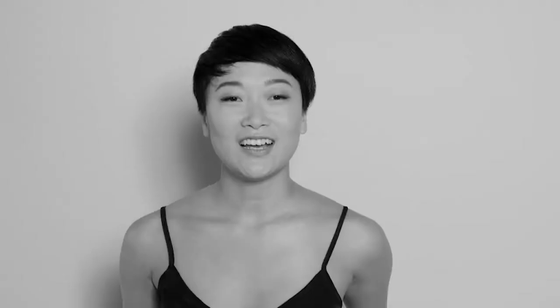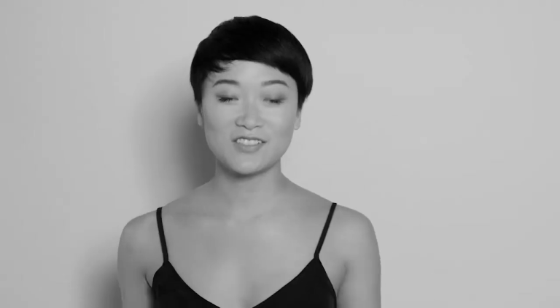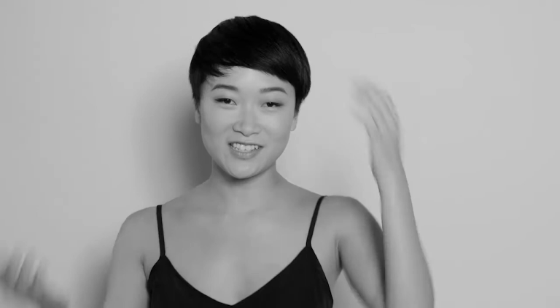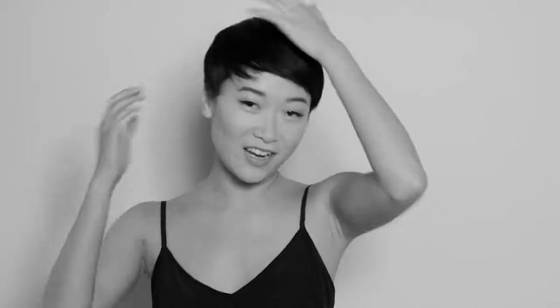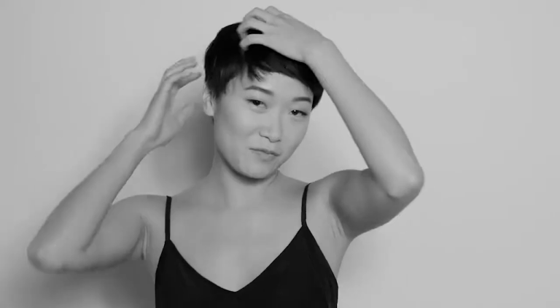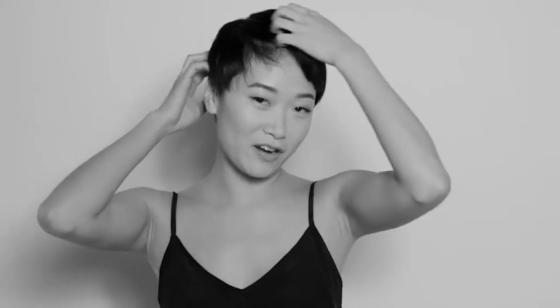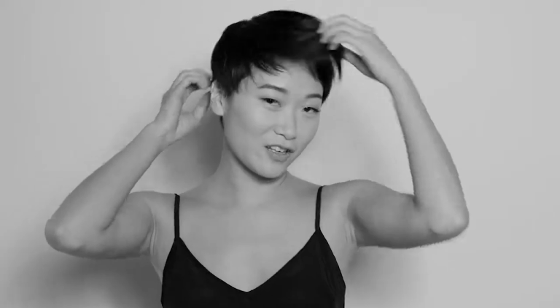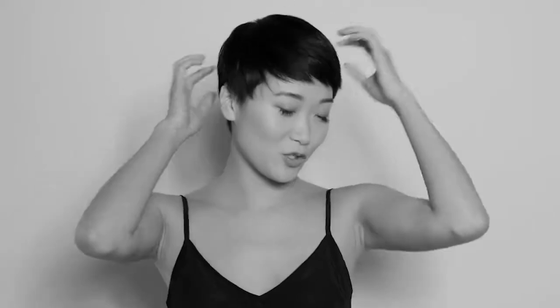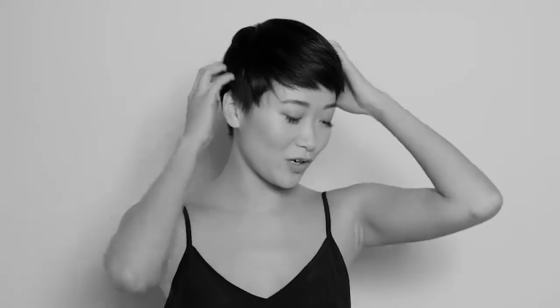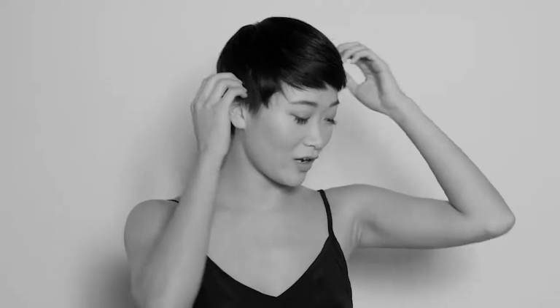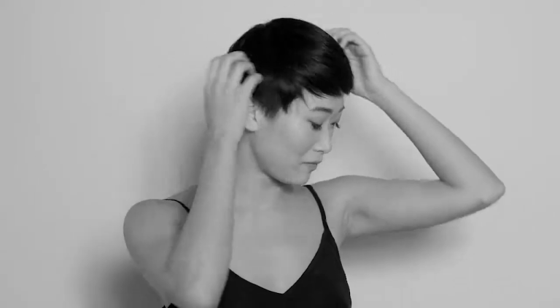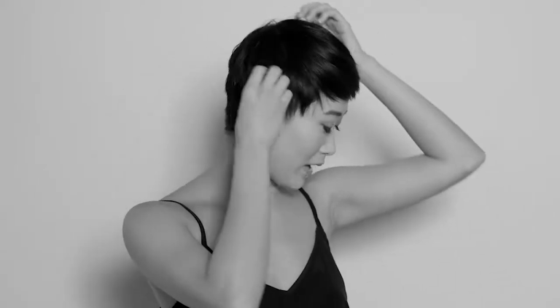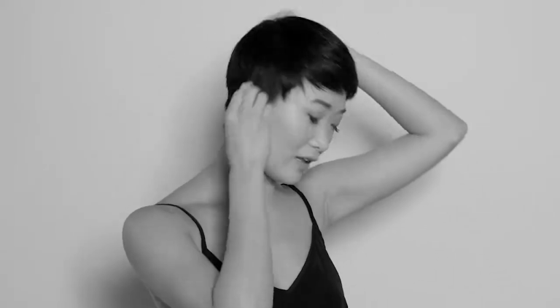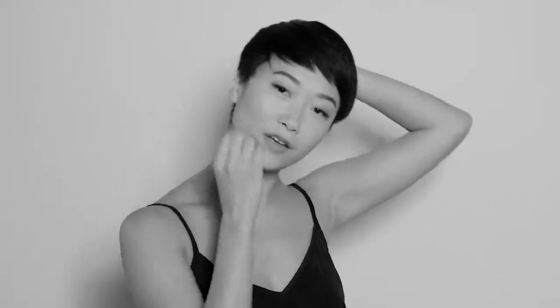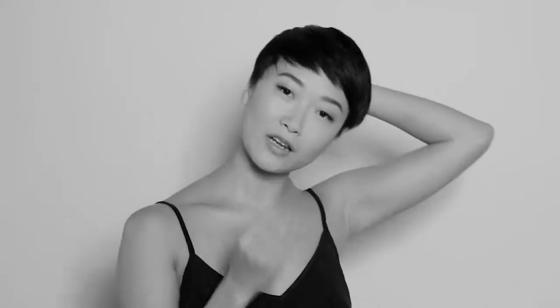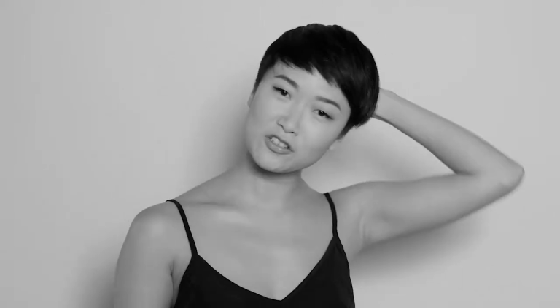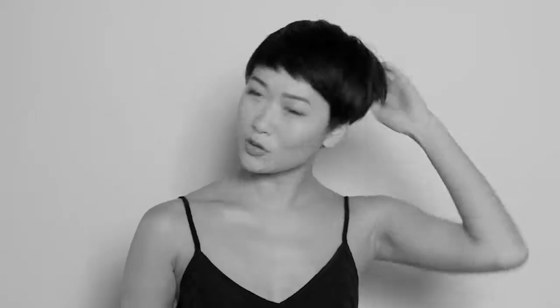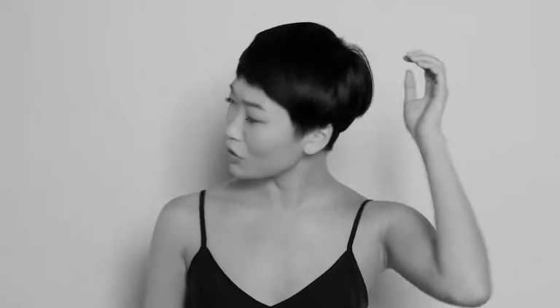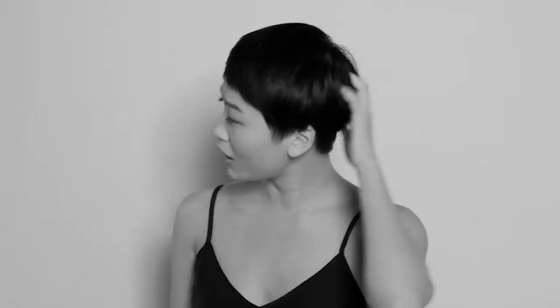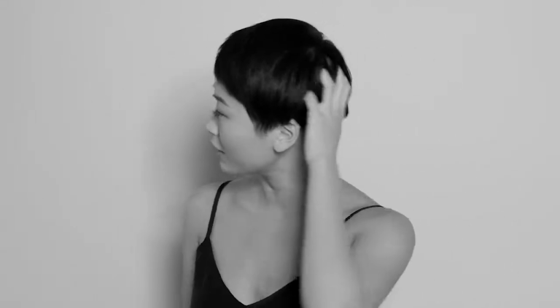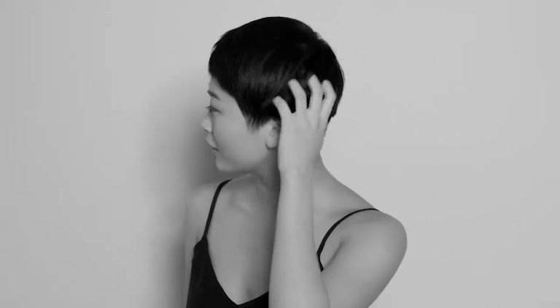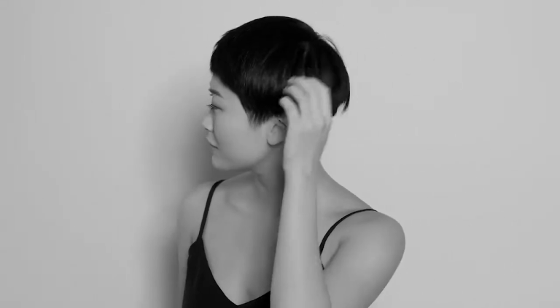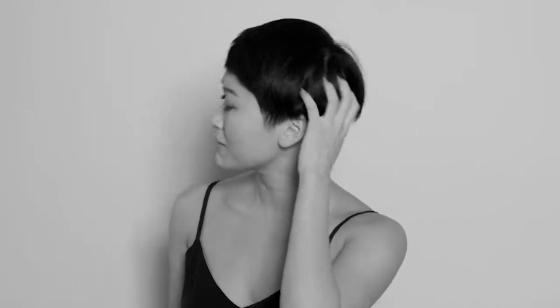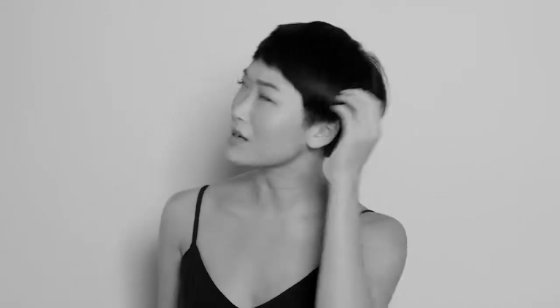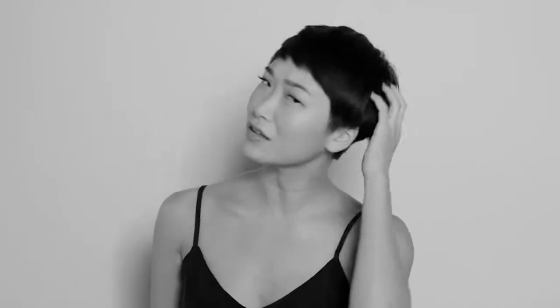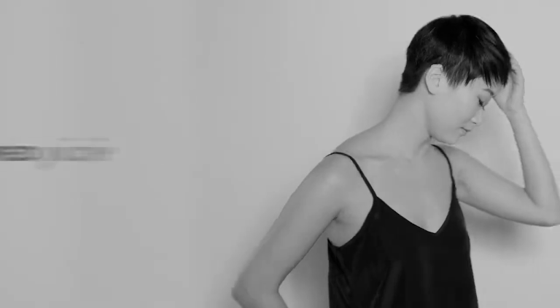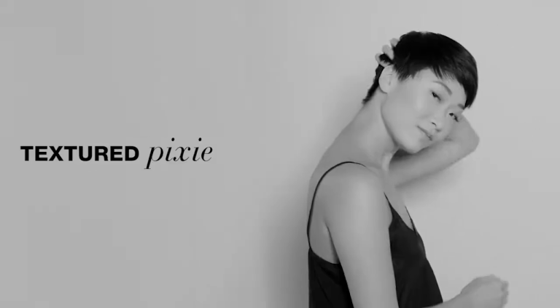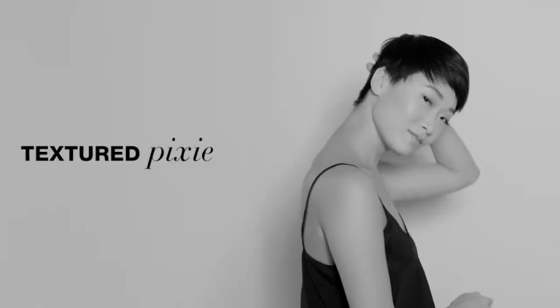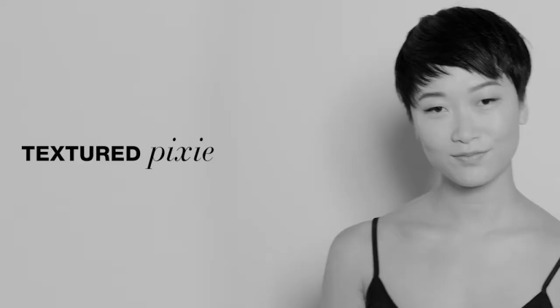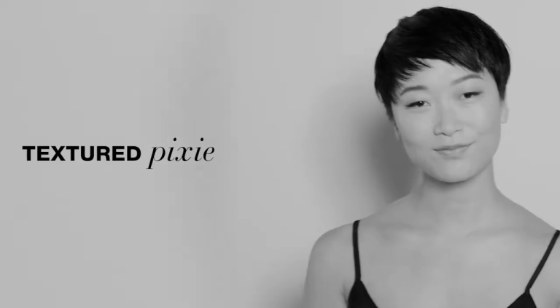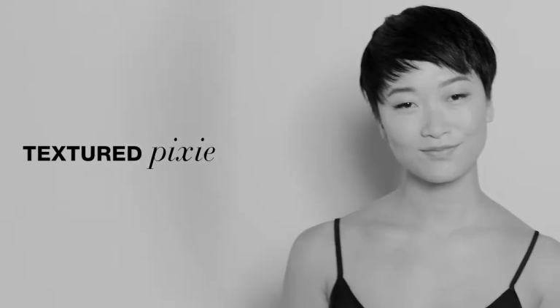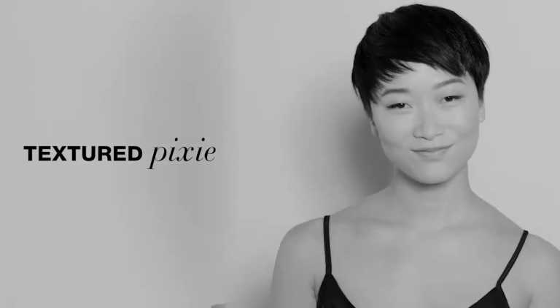Ever since I've gotten my hair cut short, I love it. I just don't know how to style it different ways.